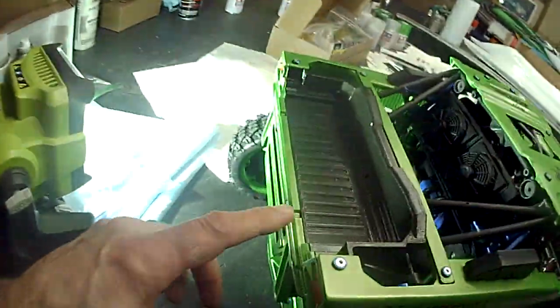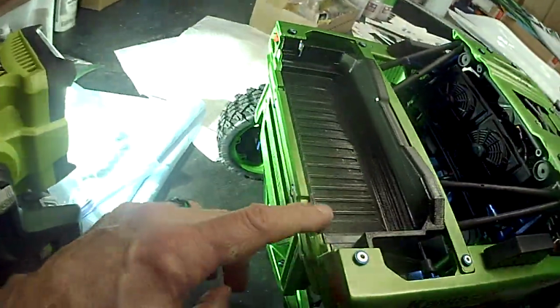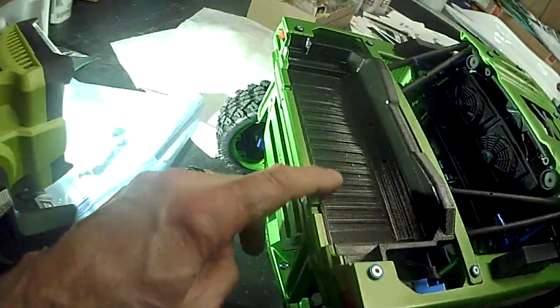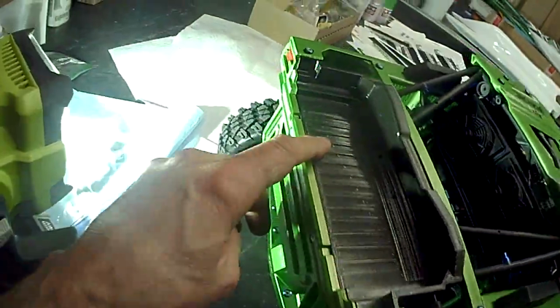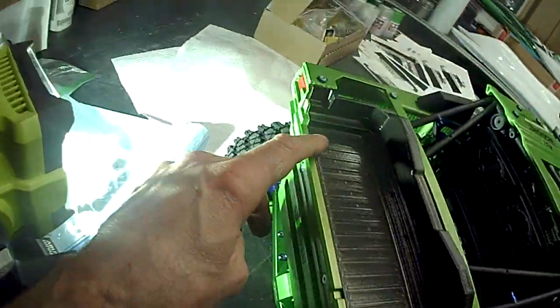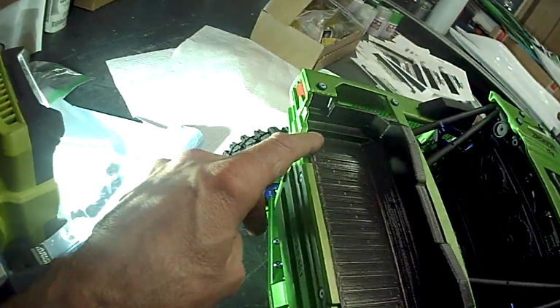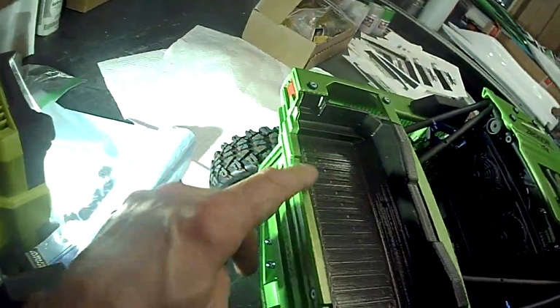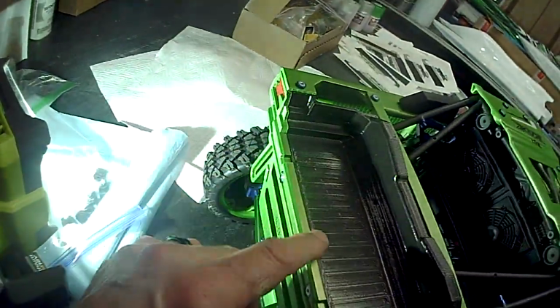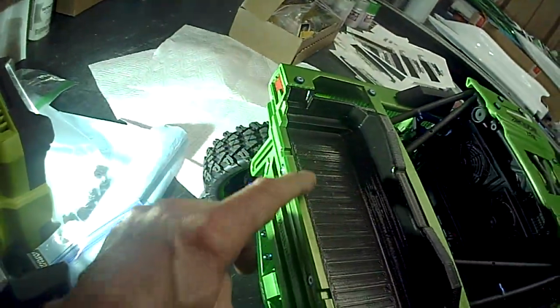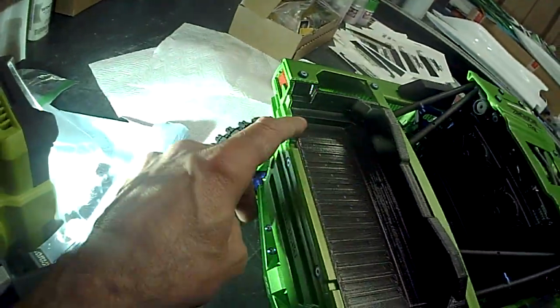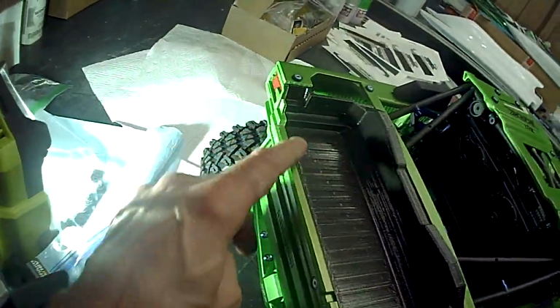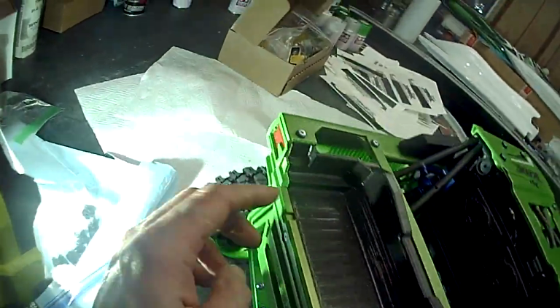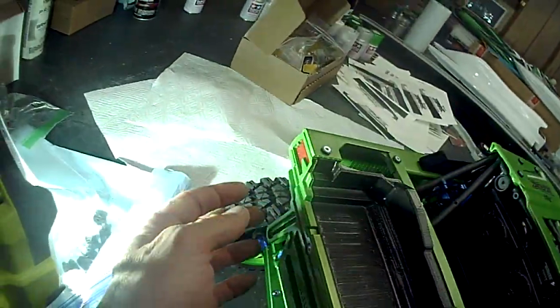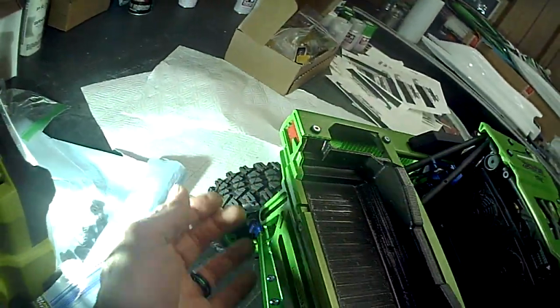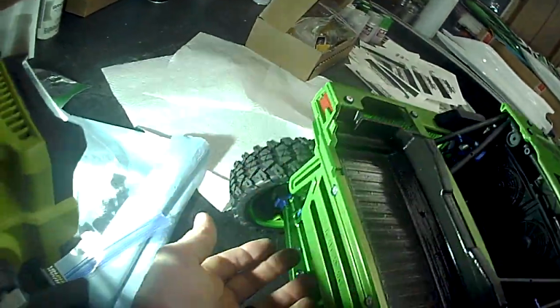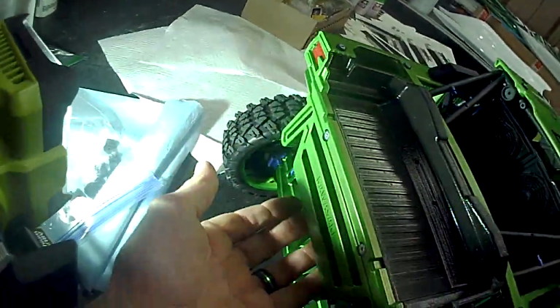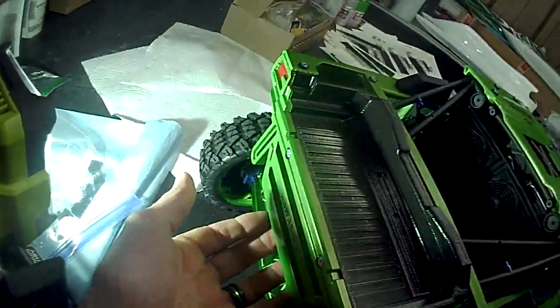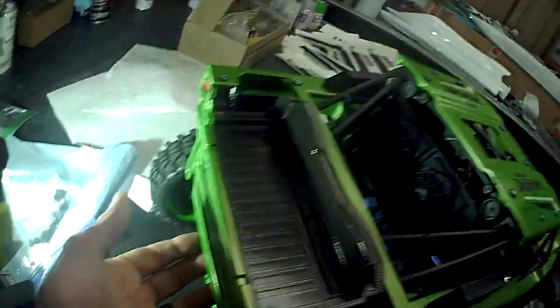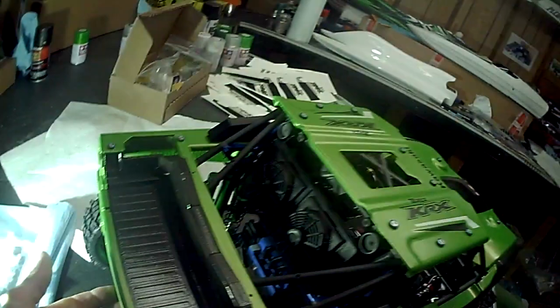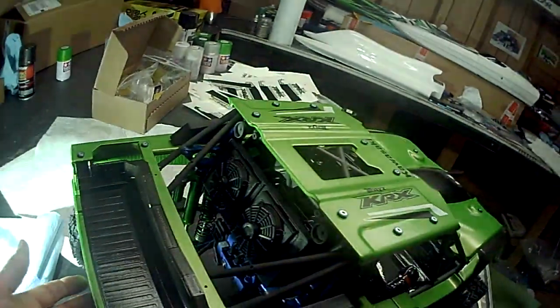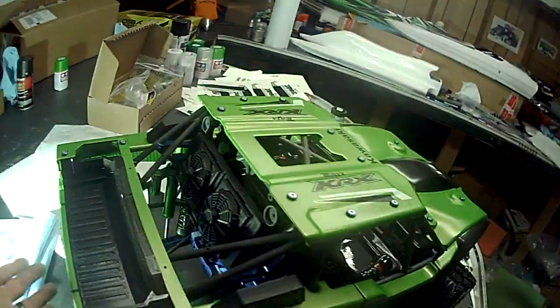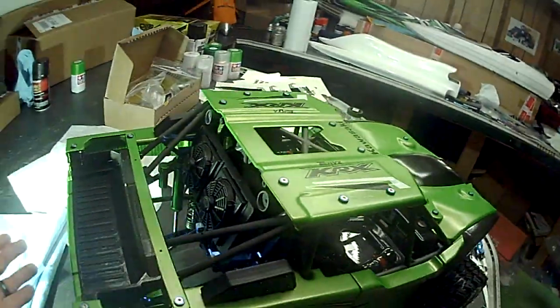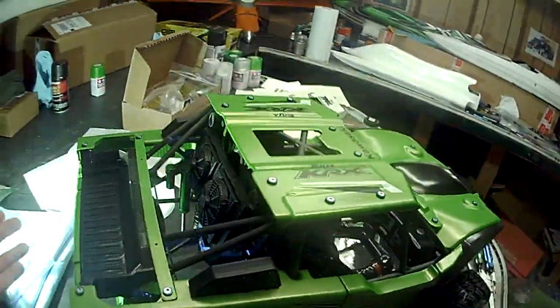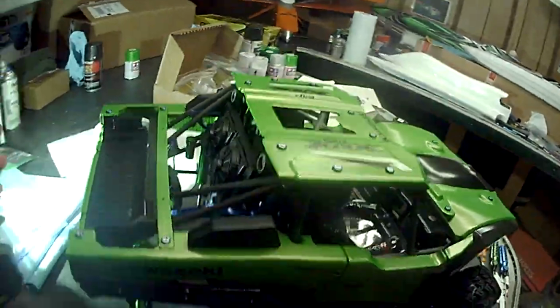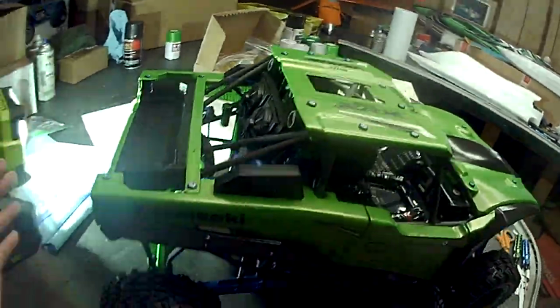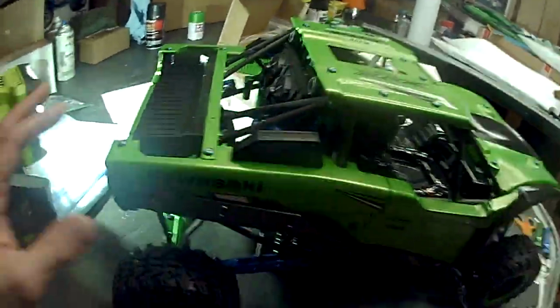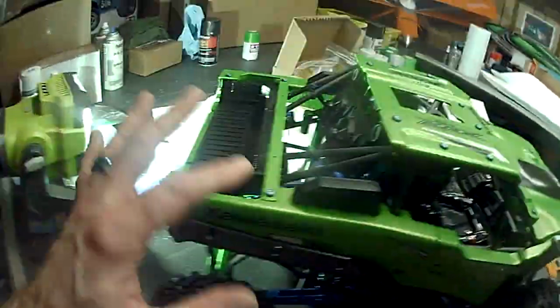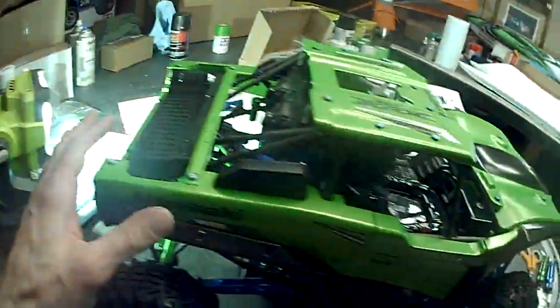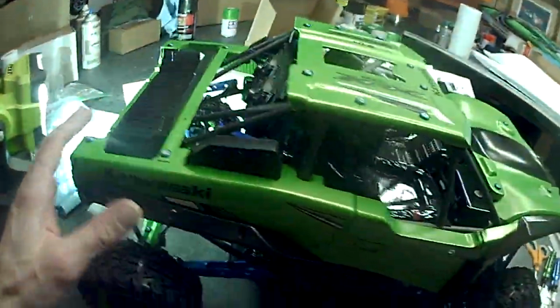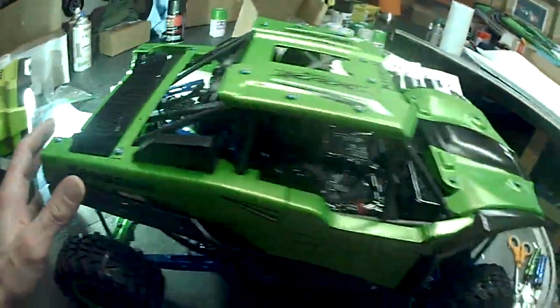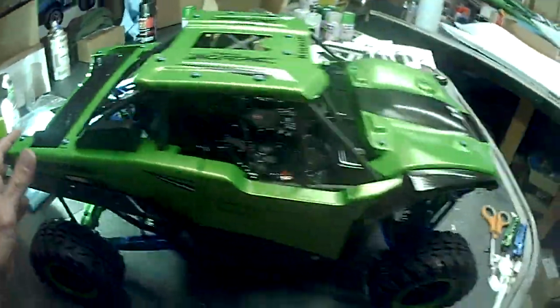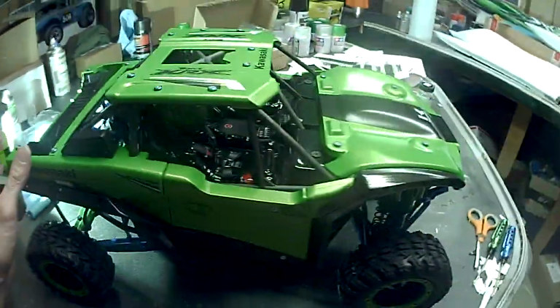So I'm just checking fit and finish right now to make sure everything fits together really well, and so far everything's fitting together like a glove.